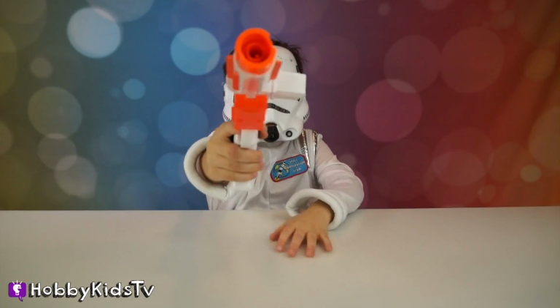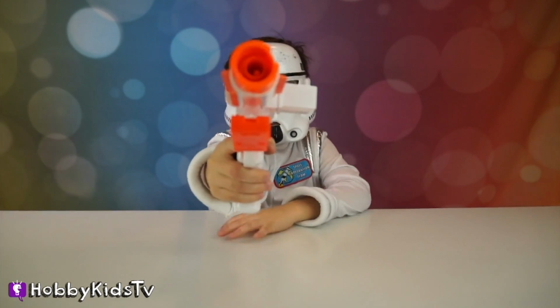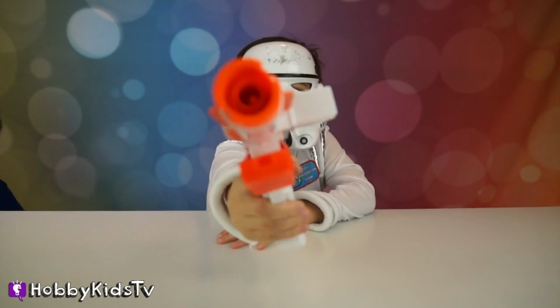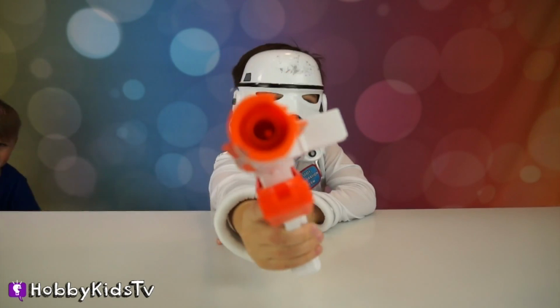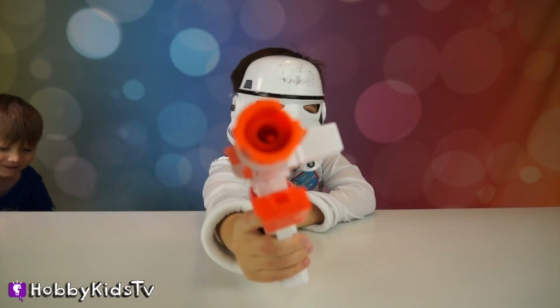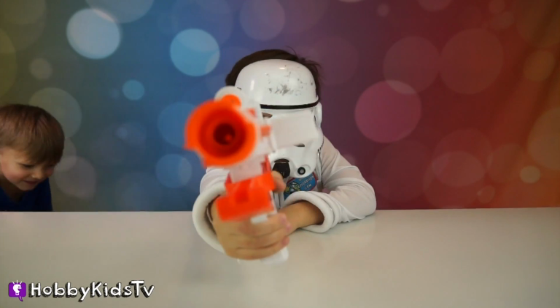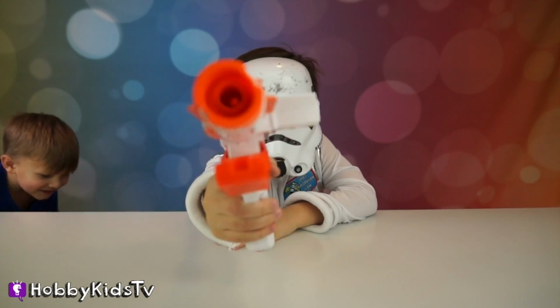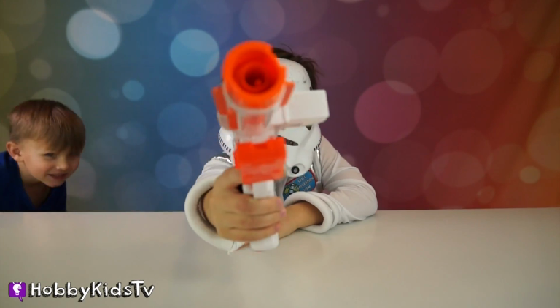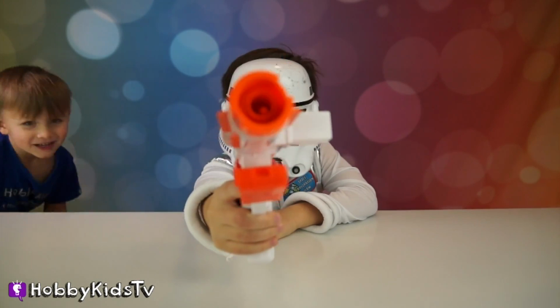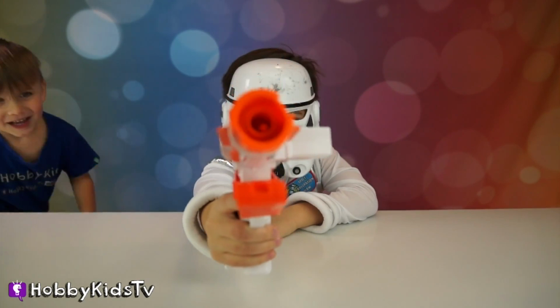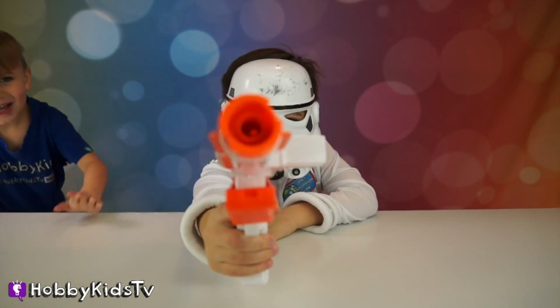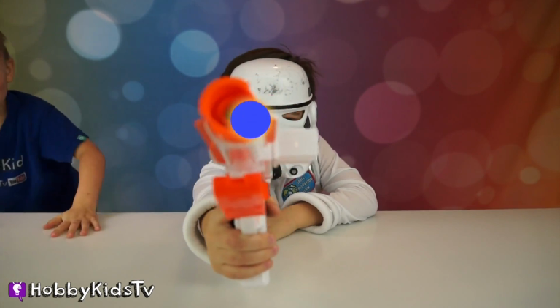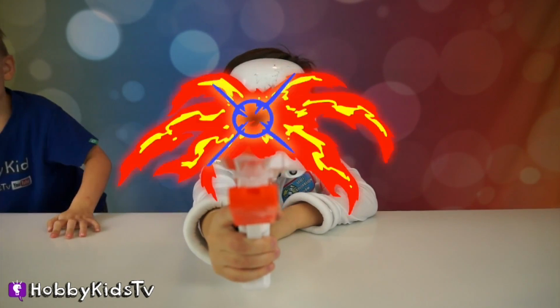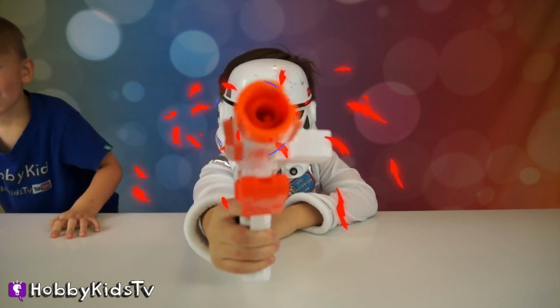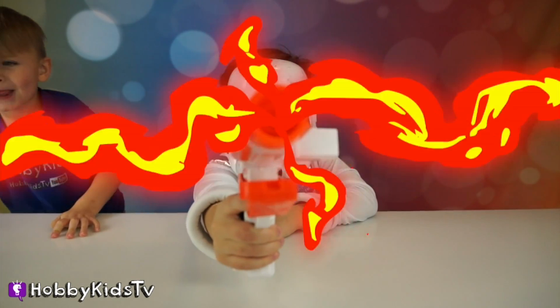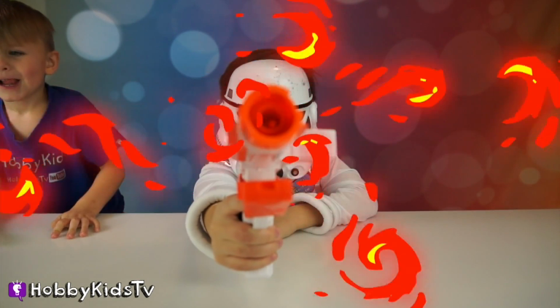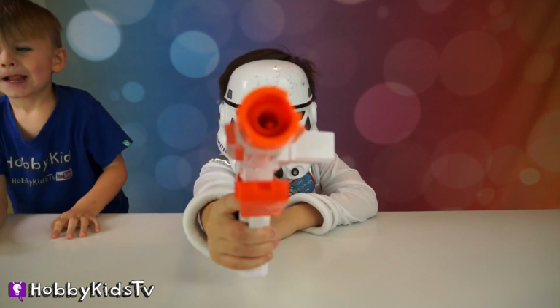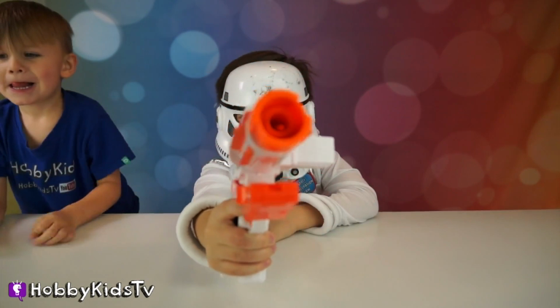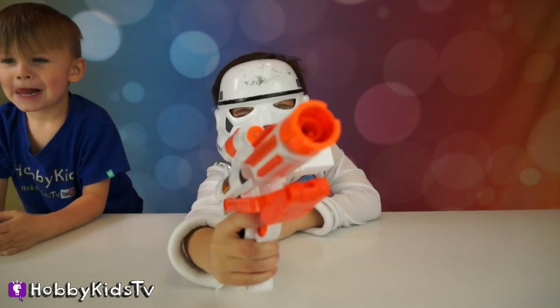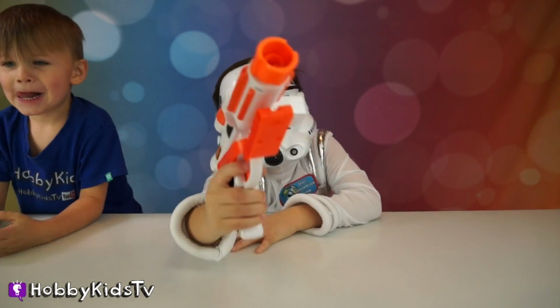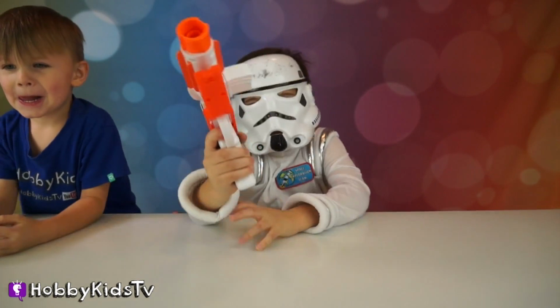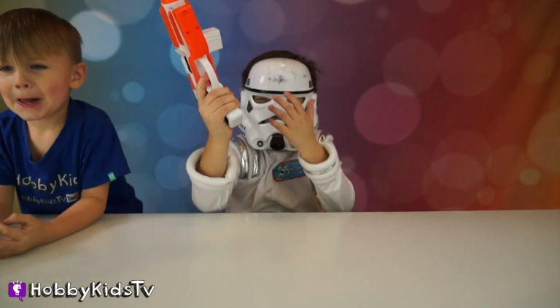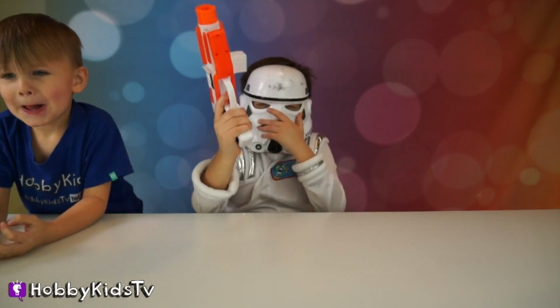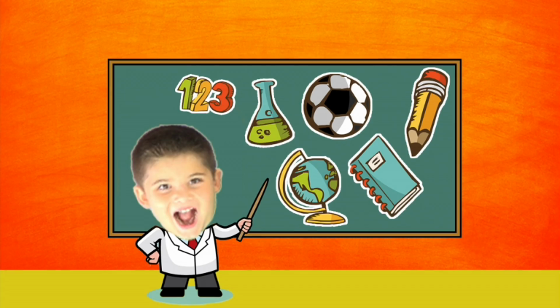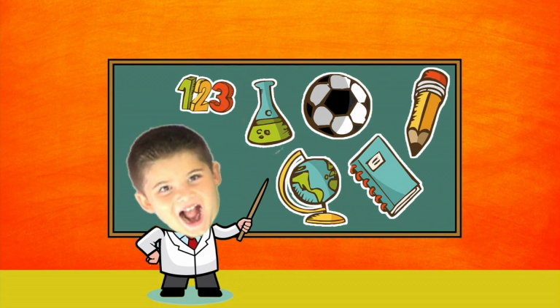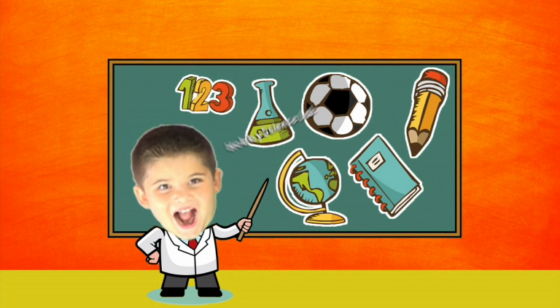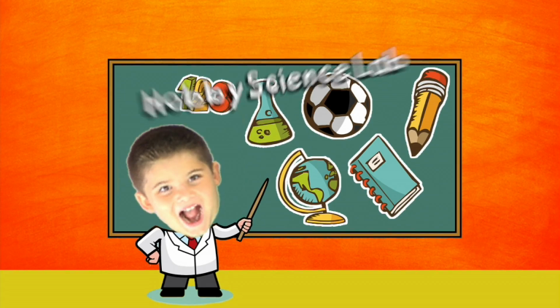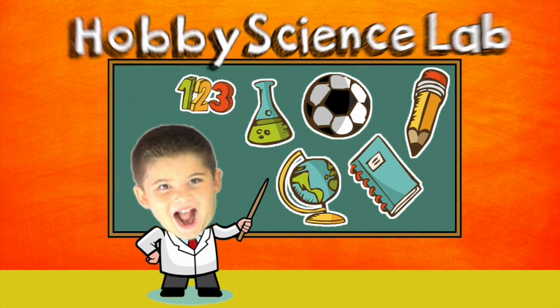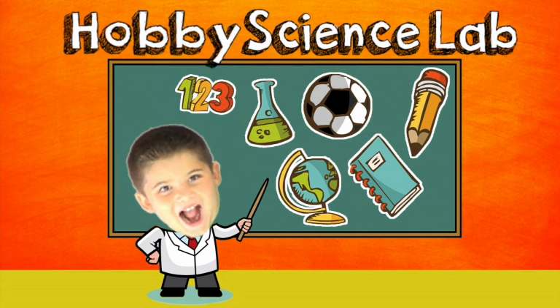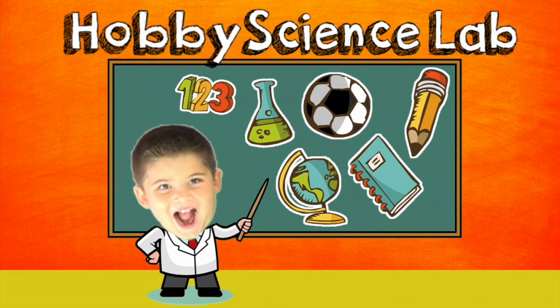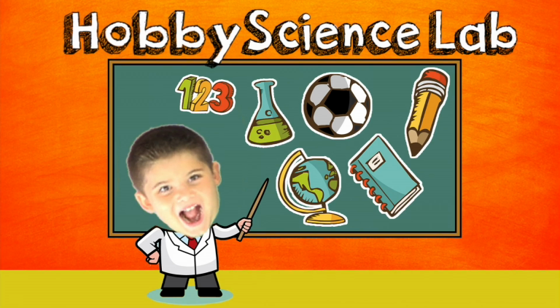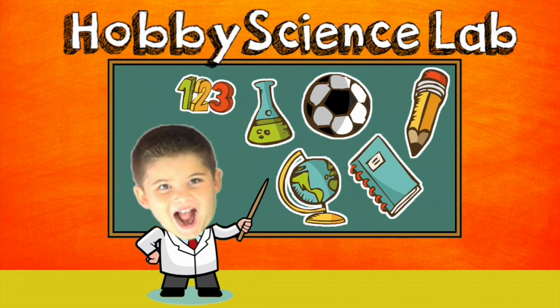Hi Hobby Kids! Welcome to Hobby Science Lab.